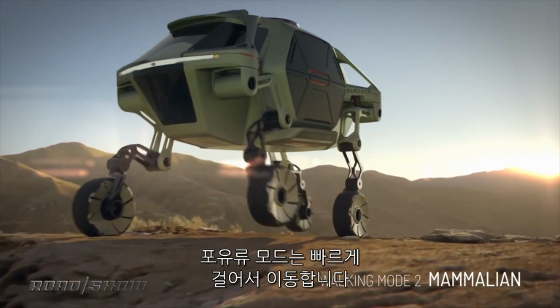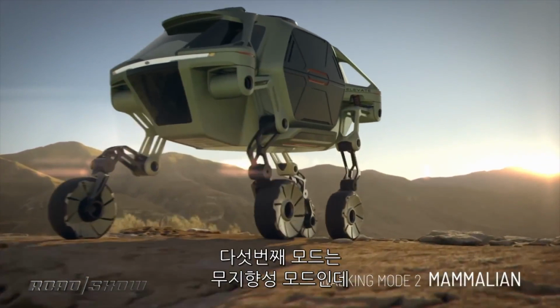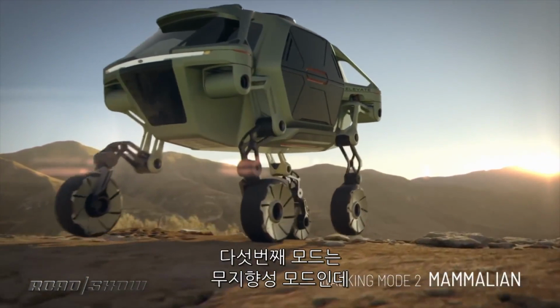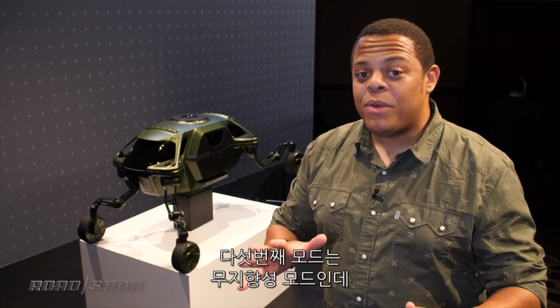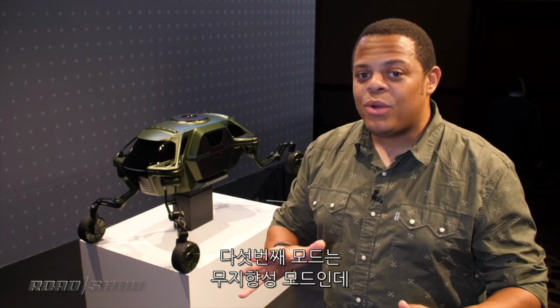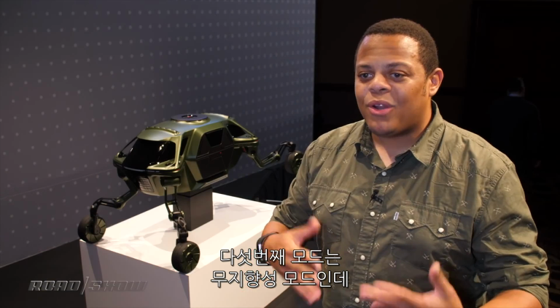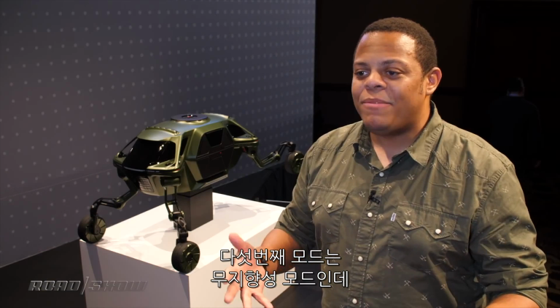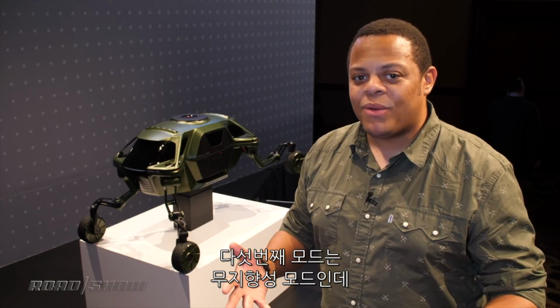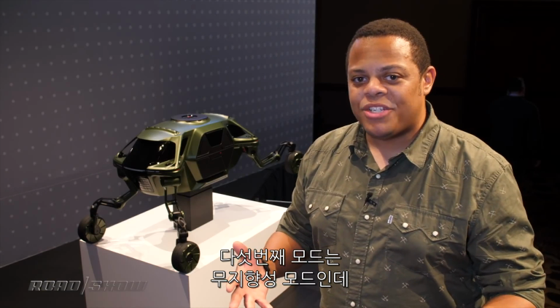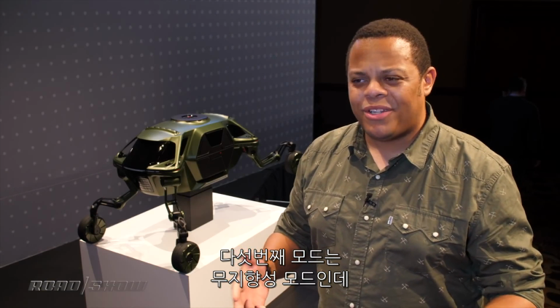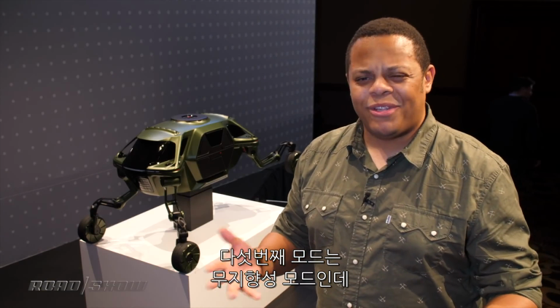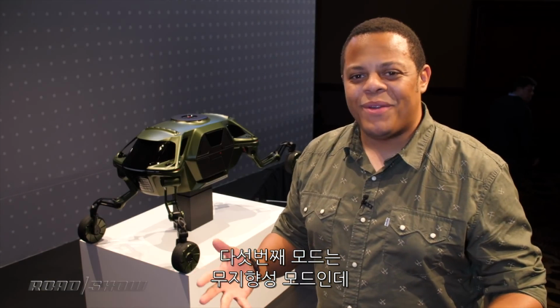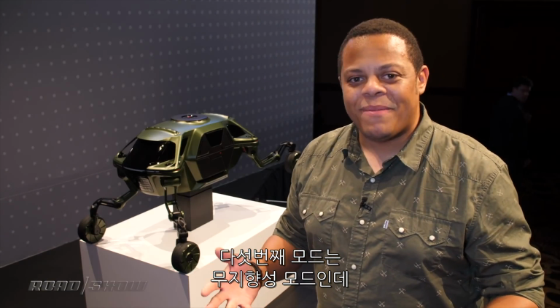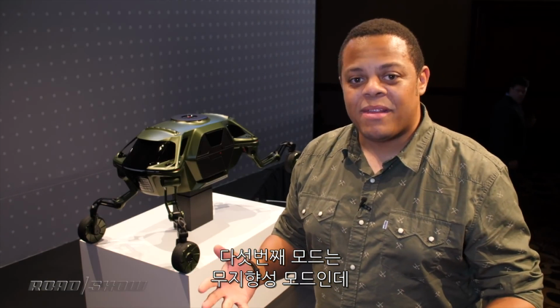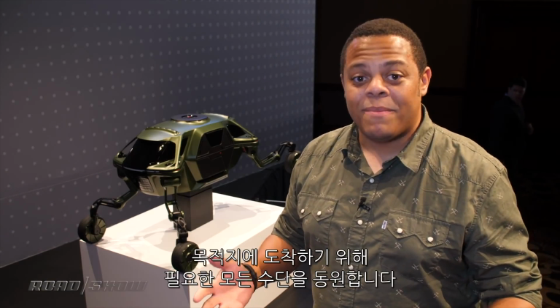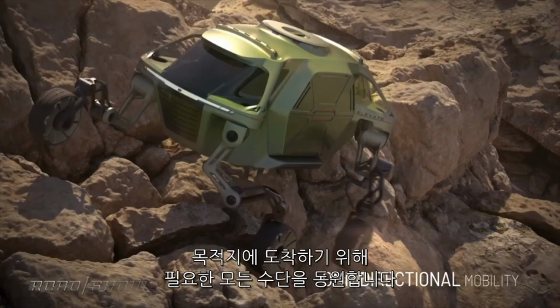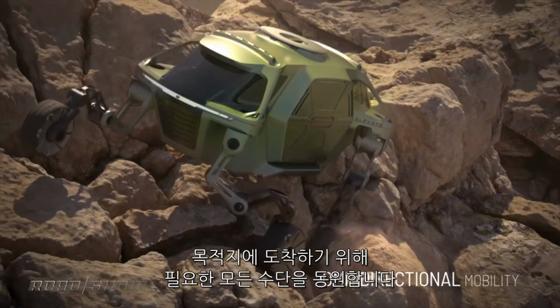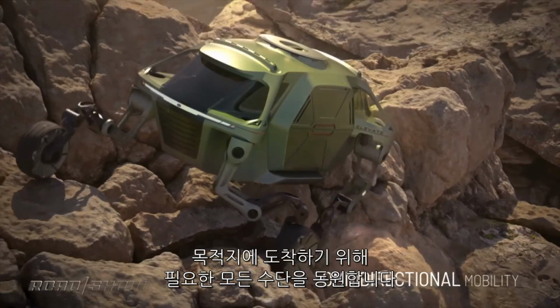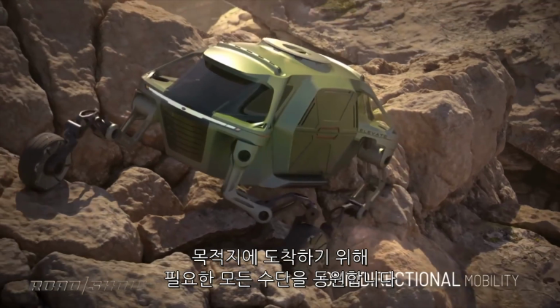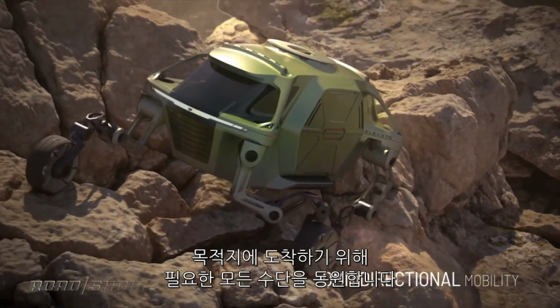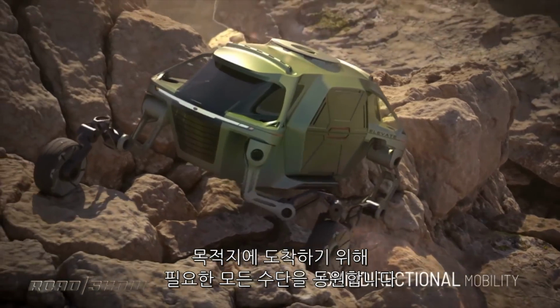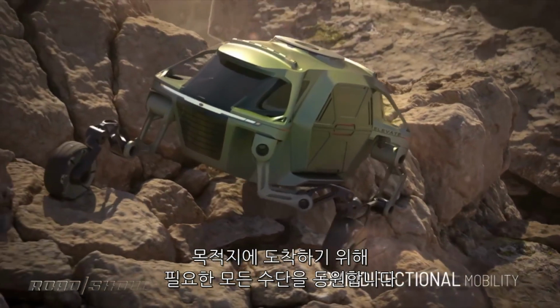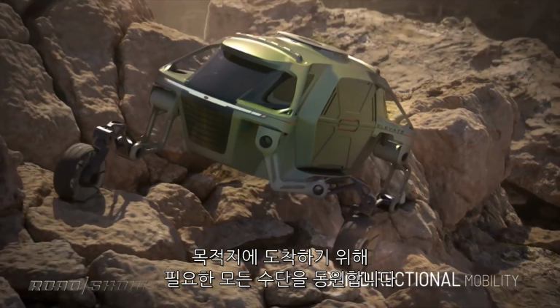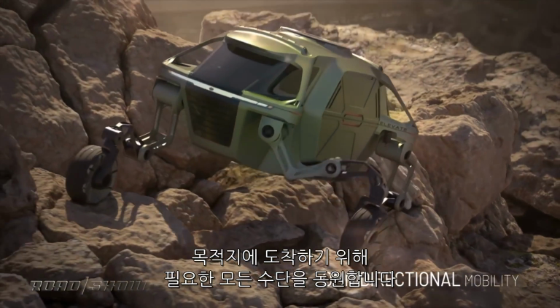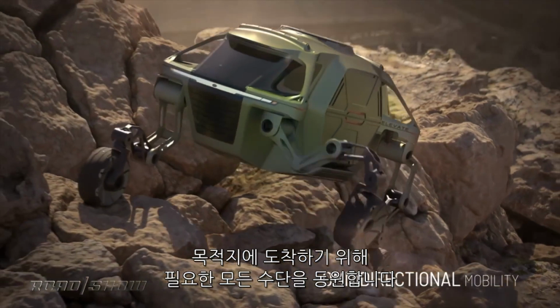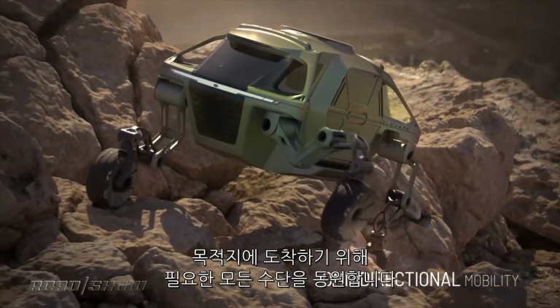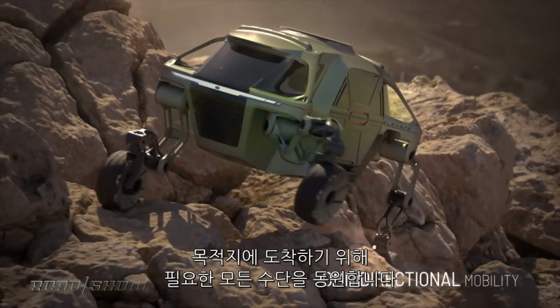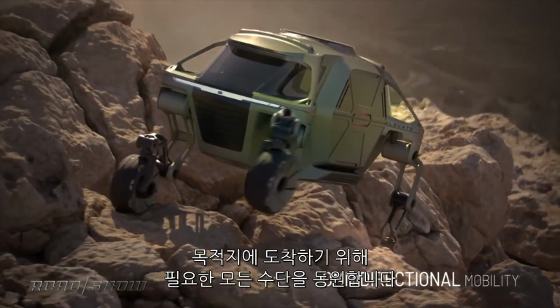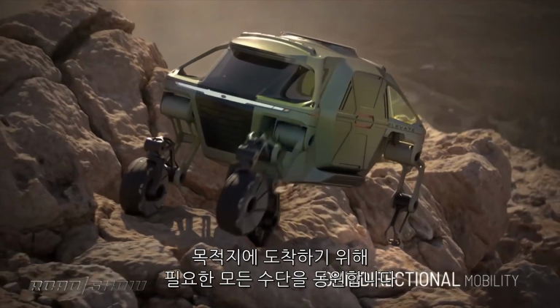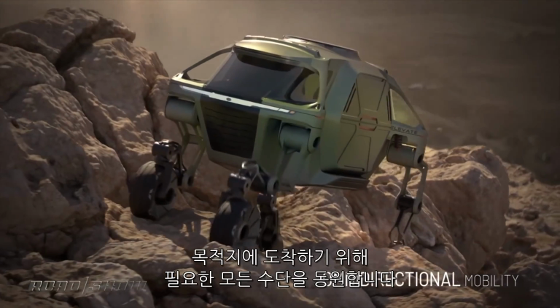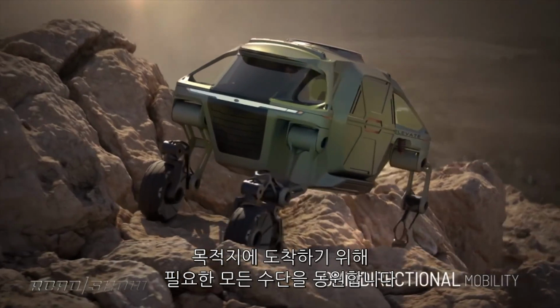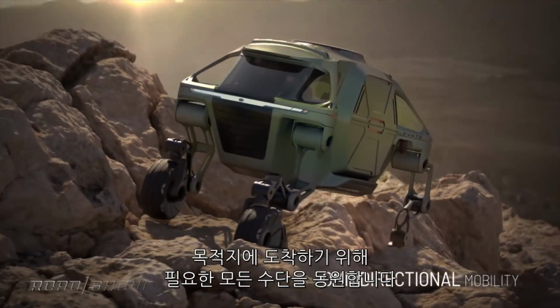There's a fifth mode called omnidirectional. I don't really know what that means, but it basically looks like it's doing whatever it needs to do to get where it needs to go.